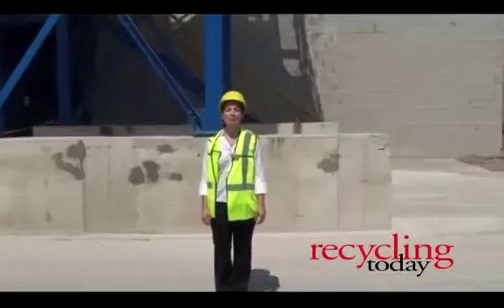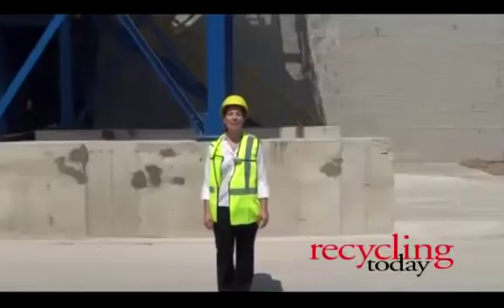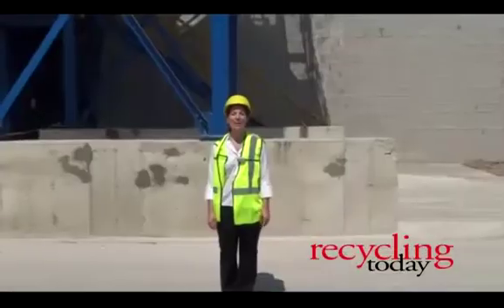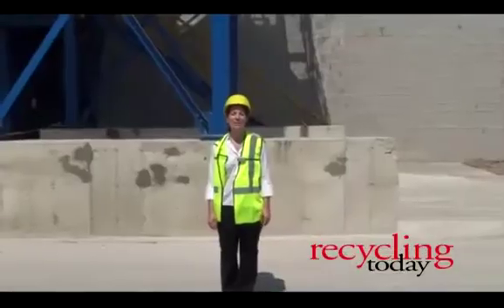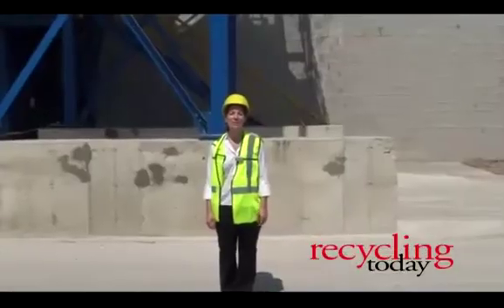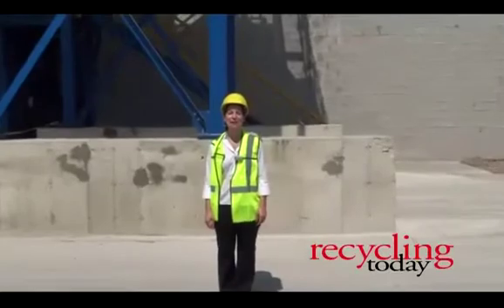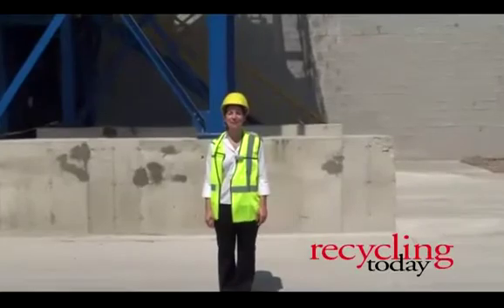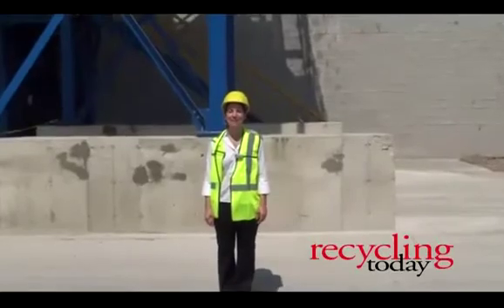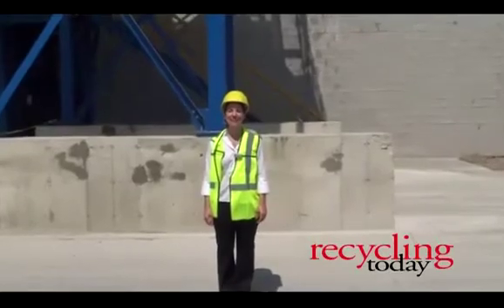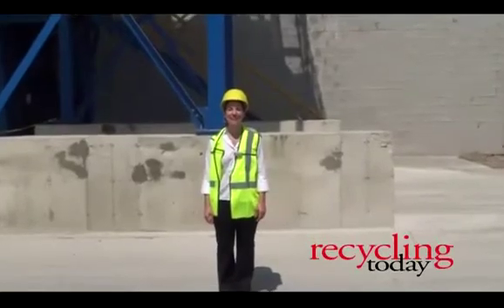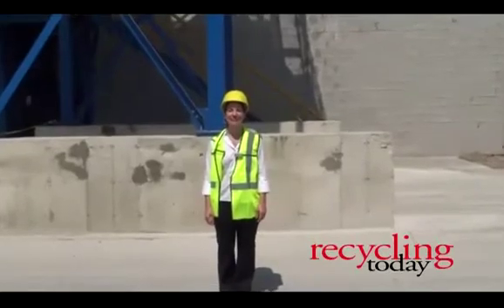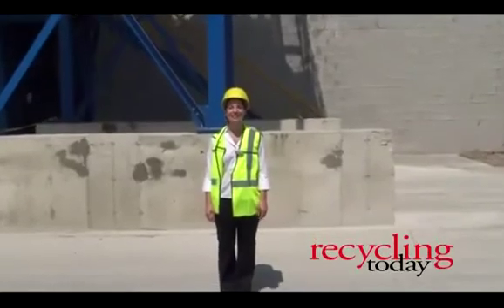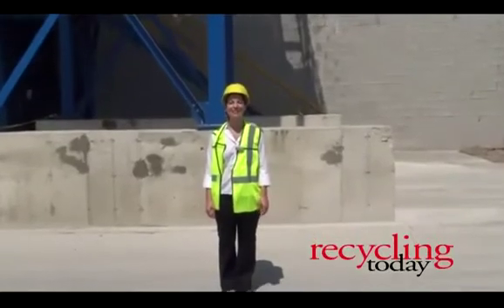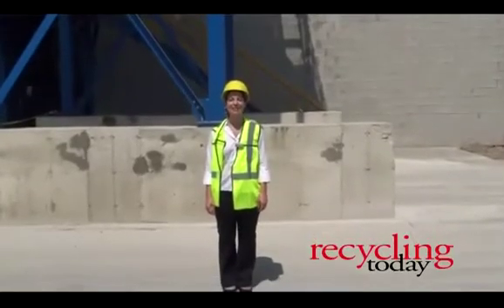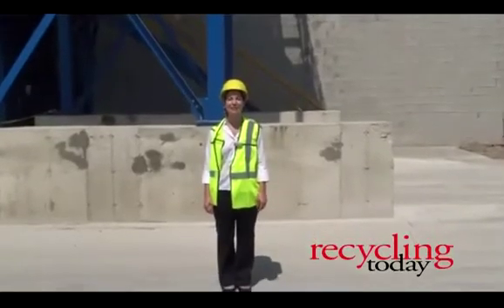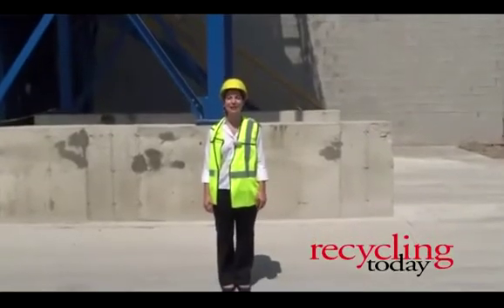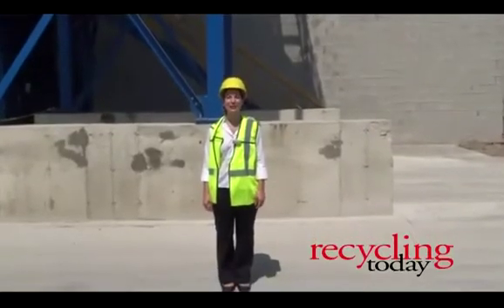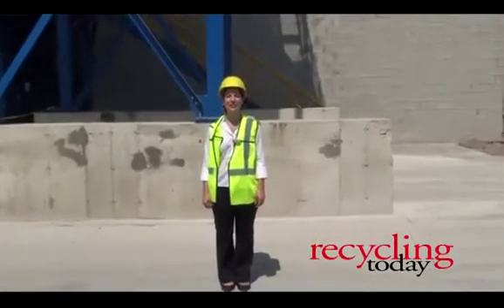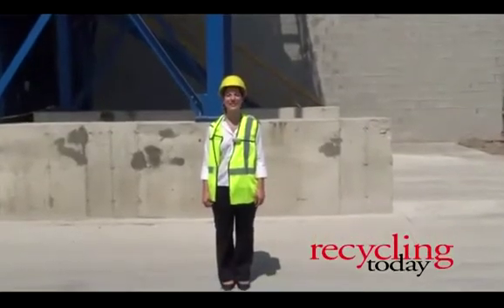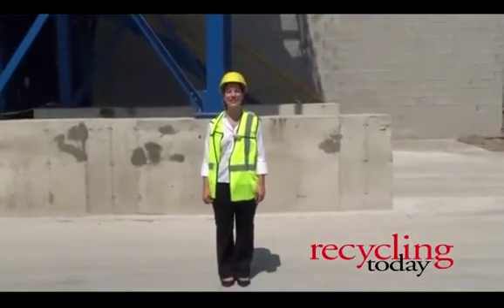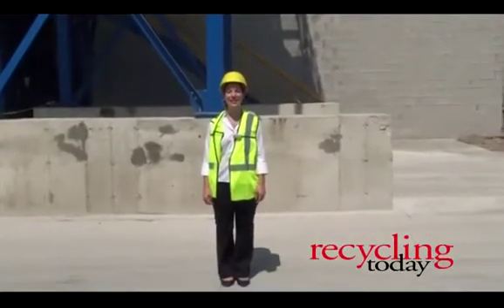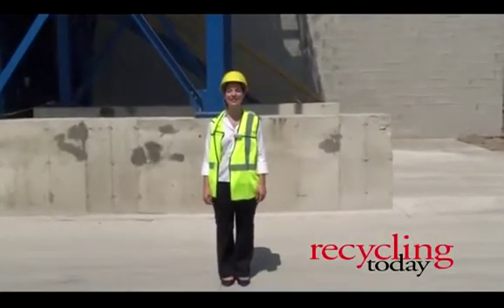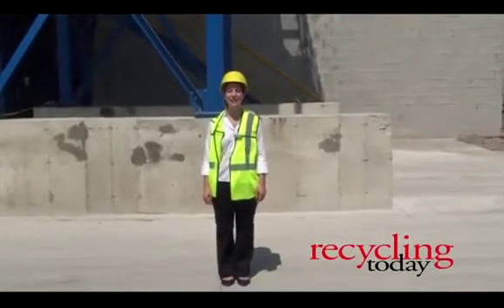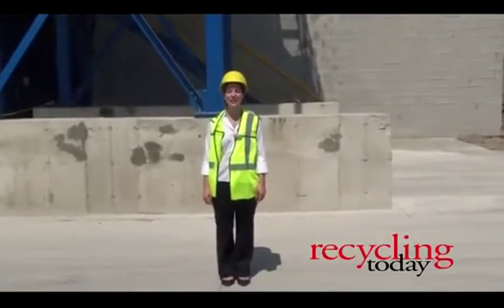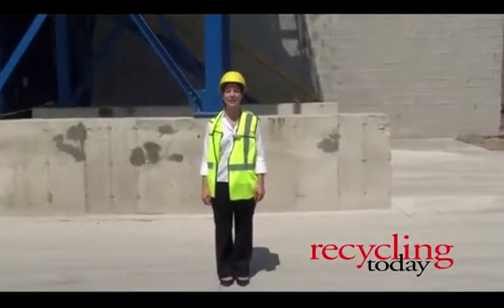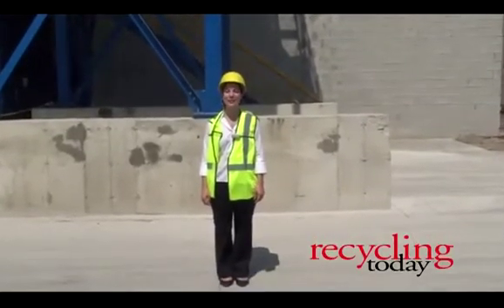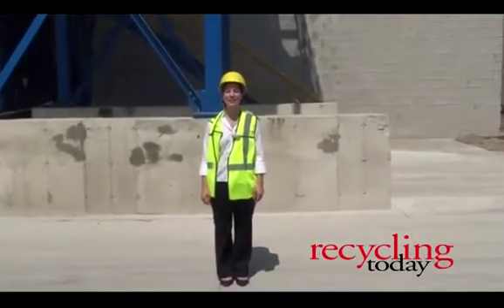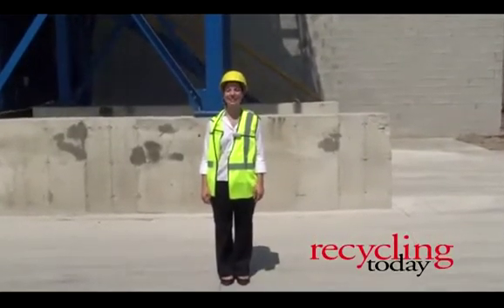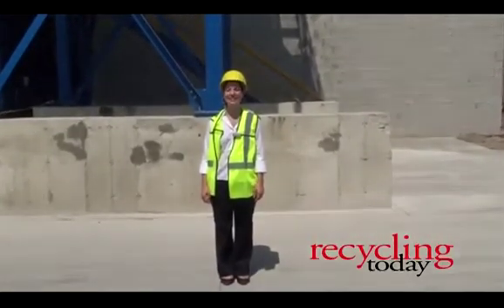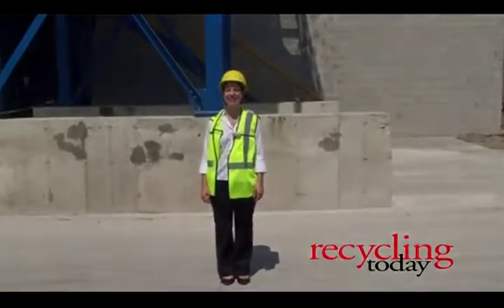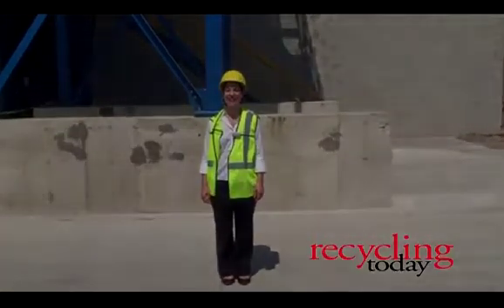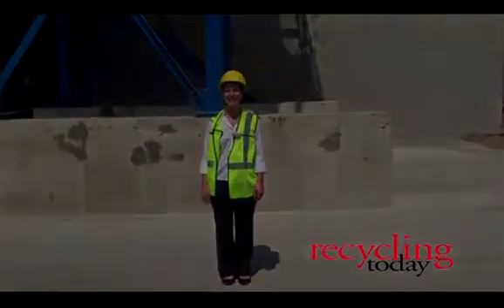Reporting from Rumpke Recycling's Columbus MRF, this is Diane Toto with Recycling Today.